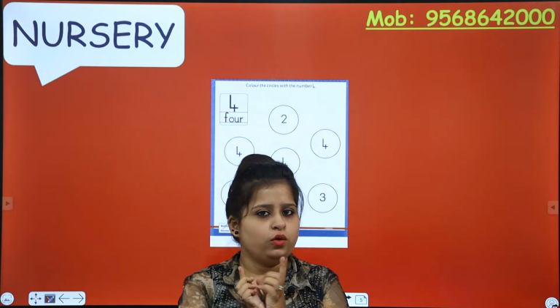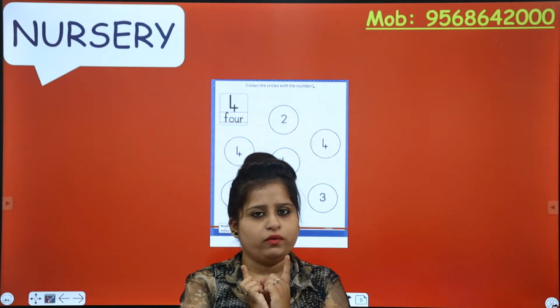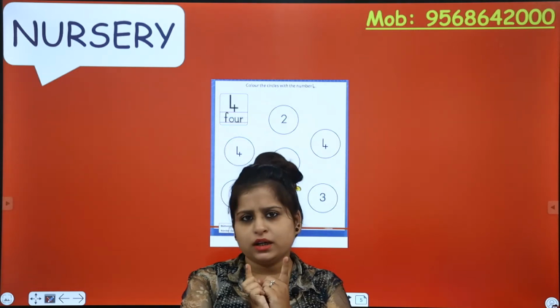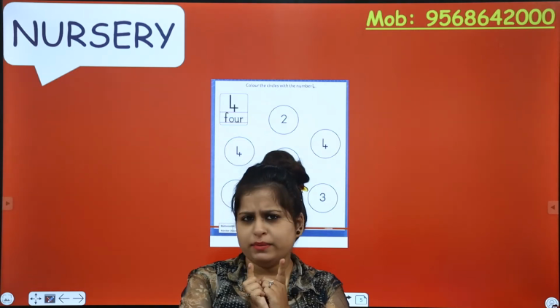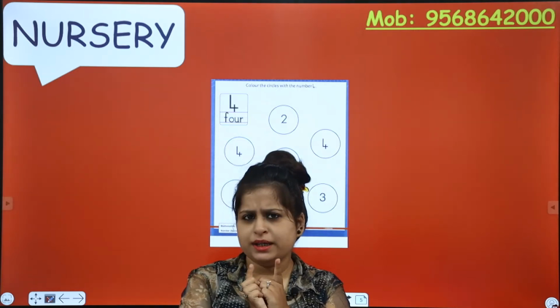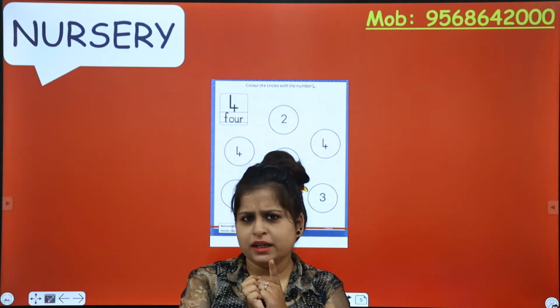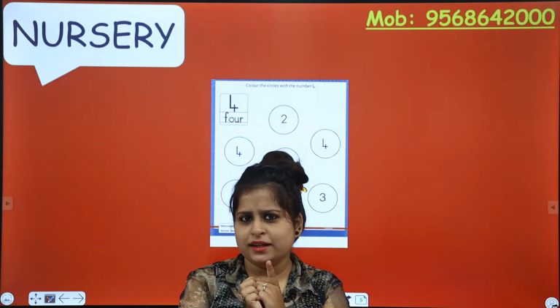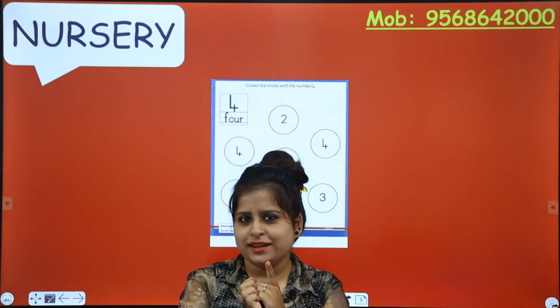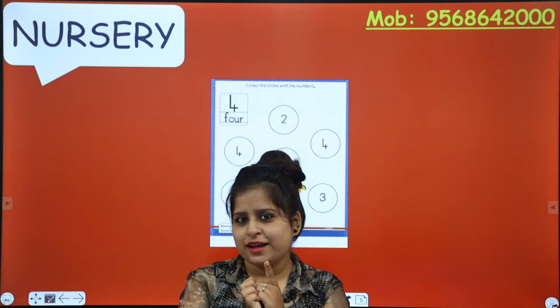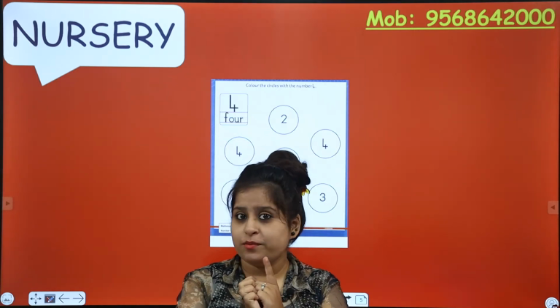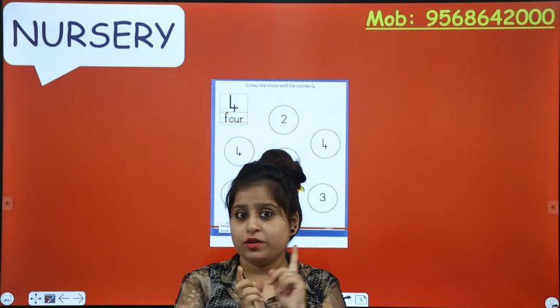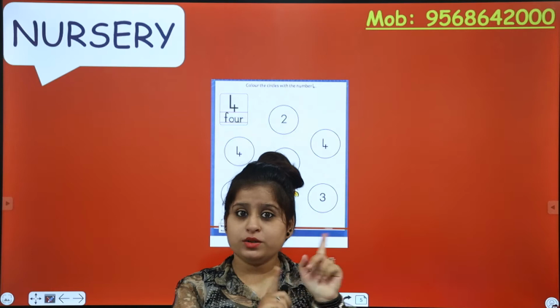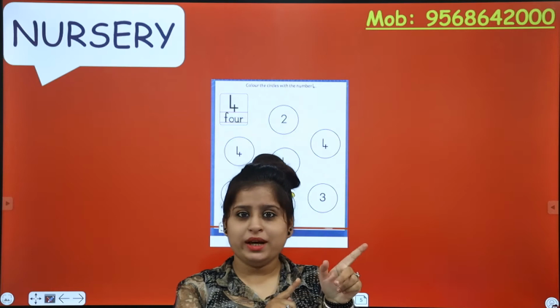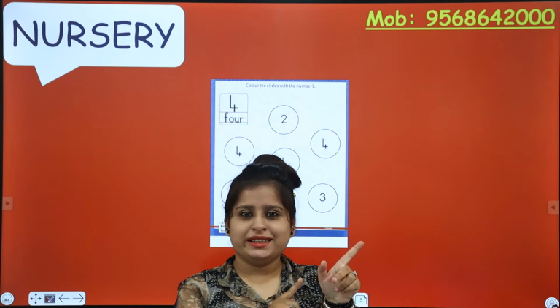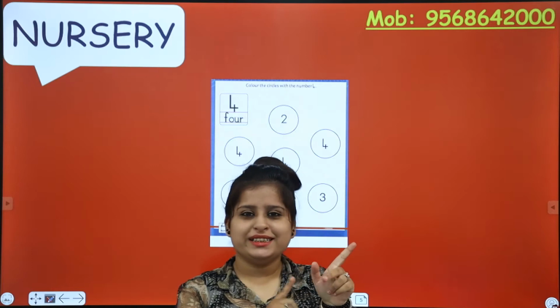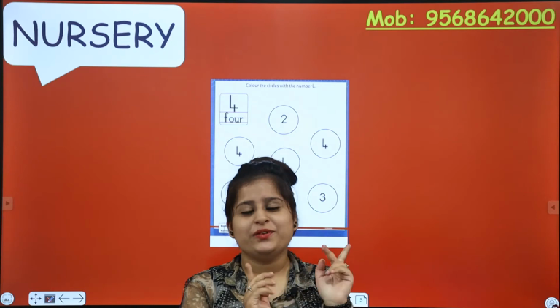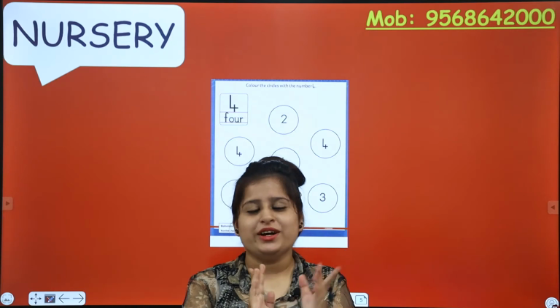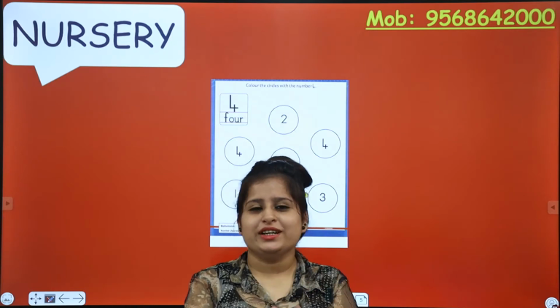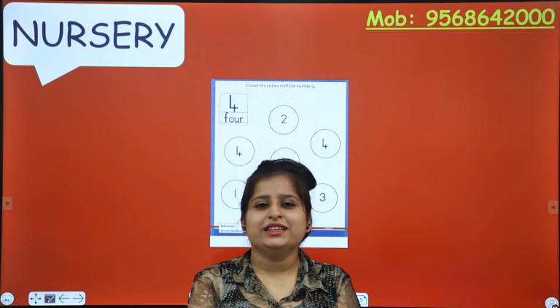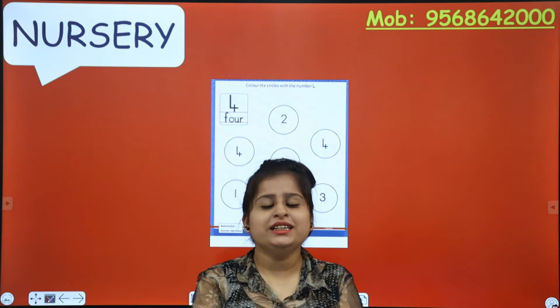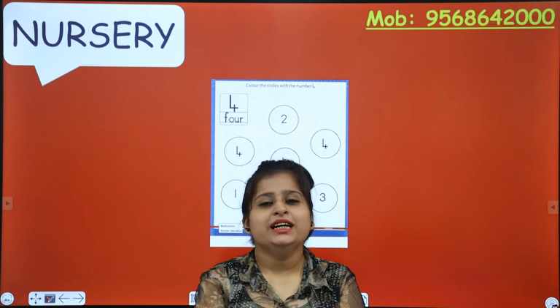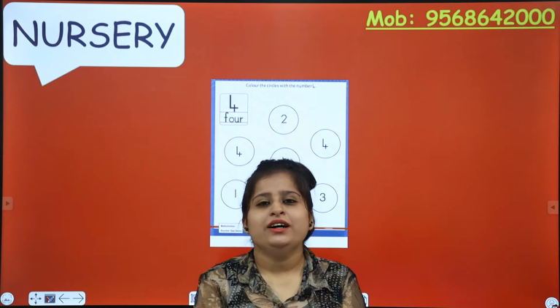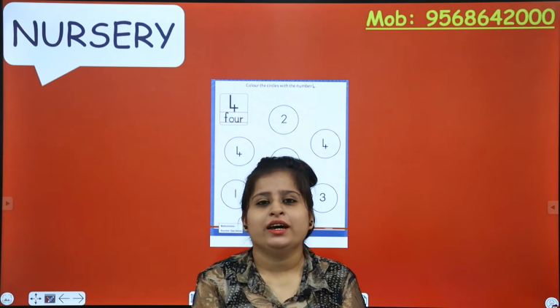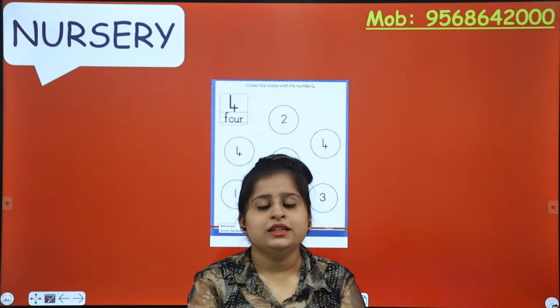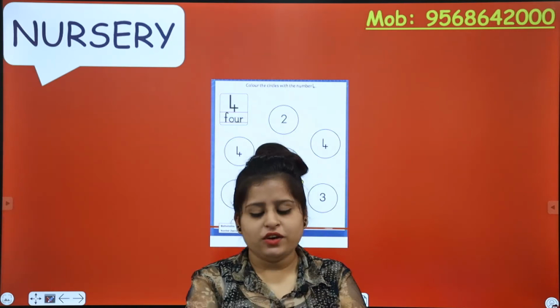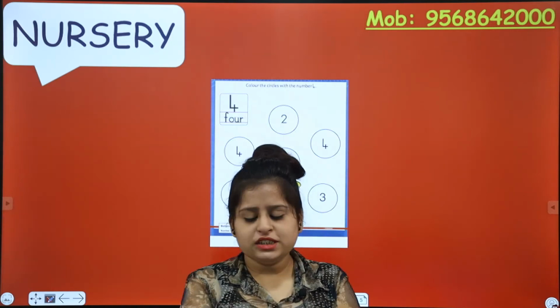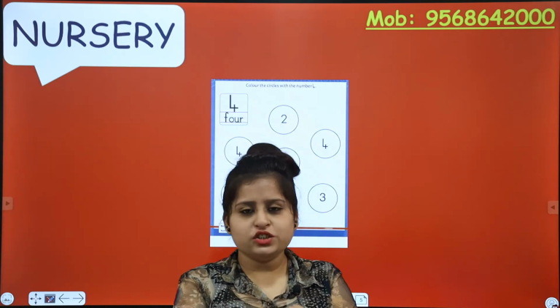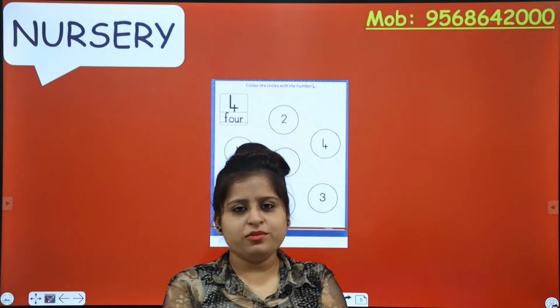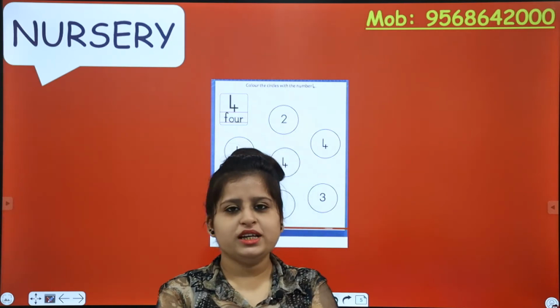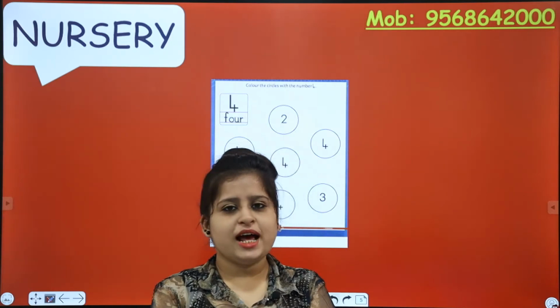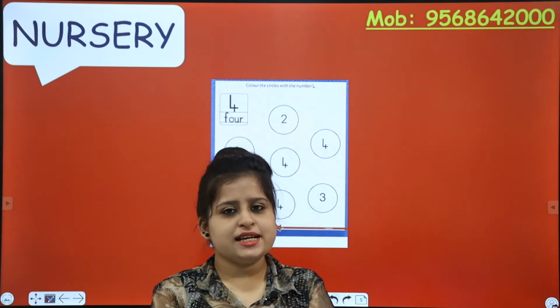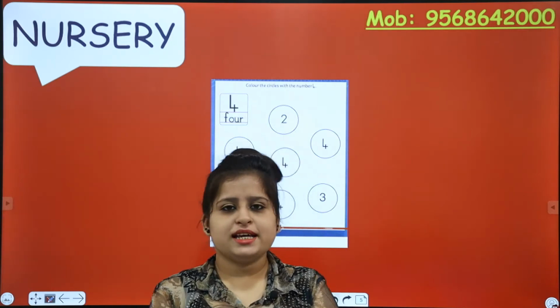Homework completed! Previous one! Very good! So our class is today.